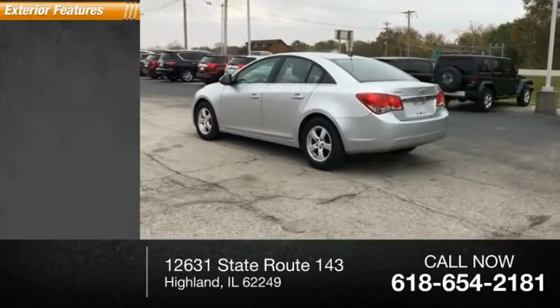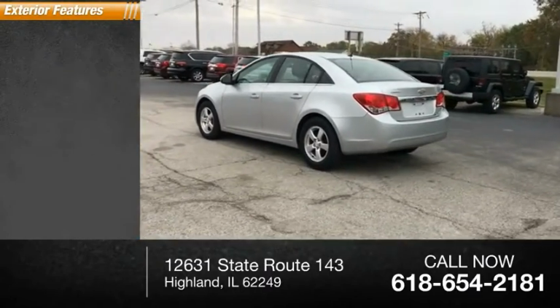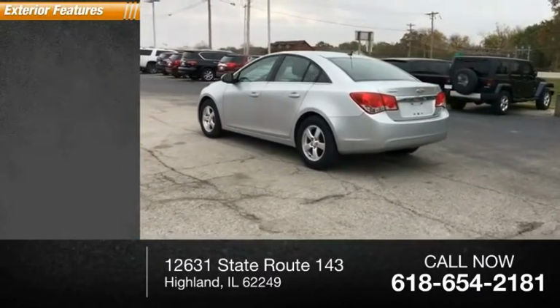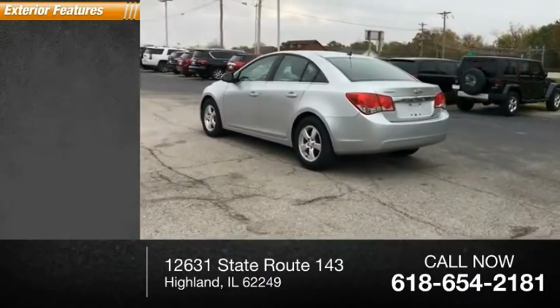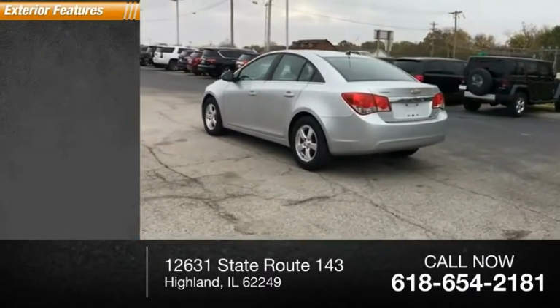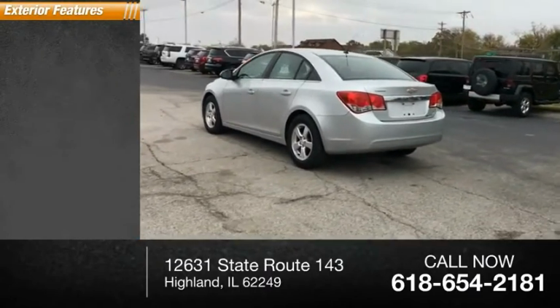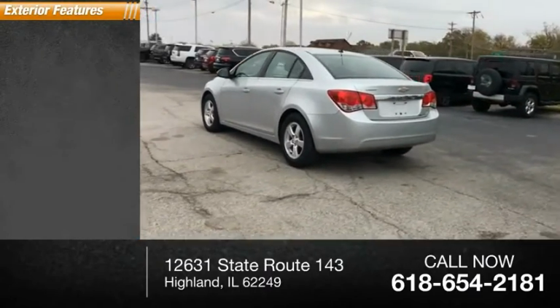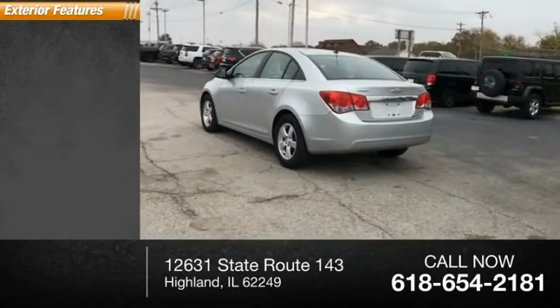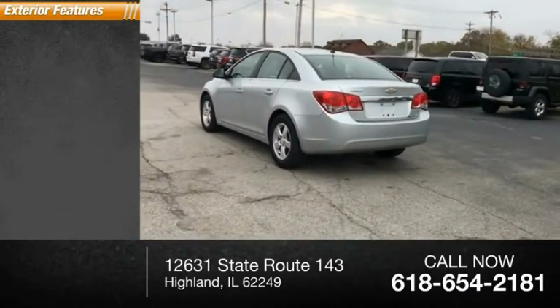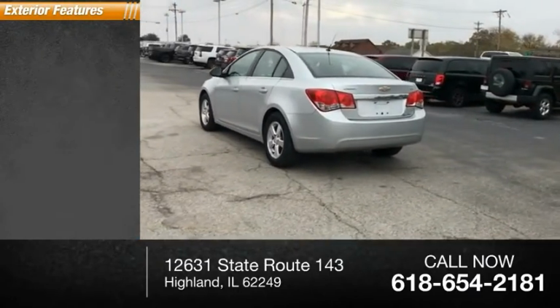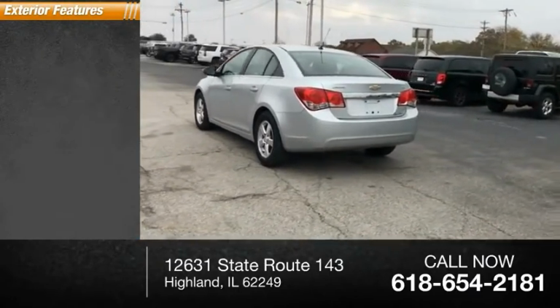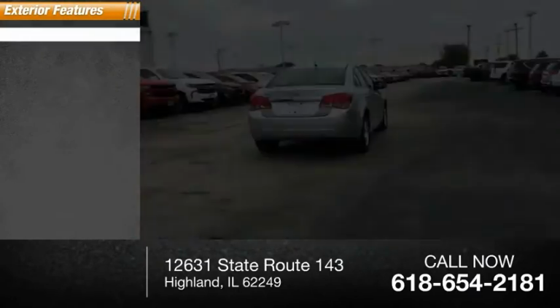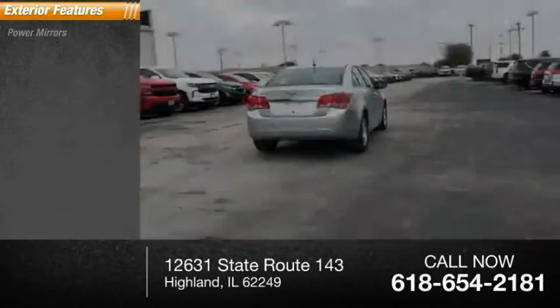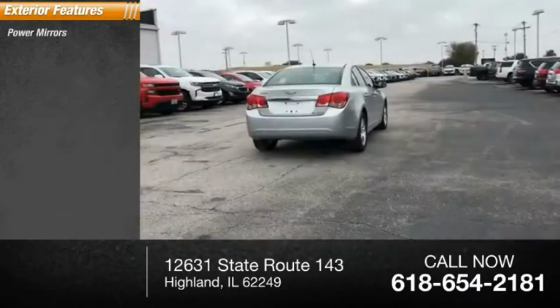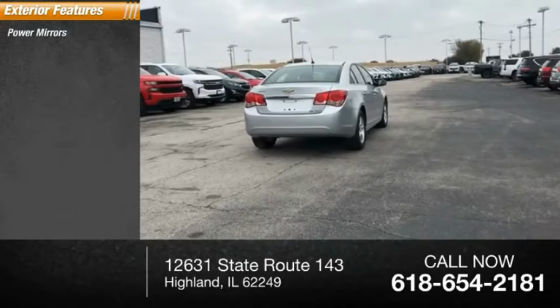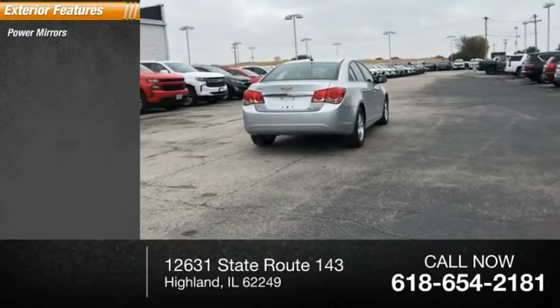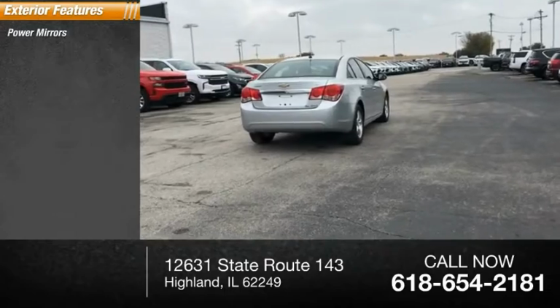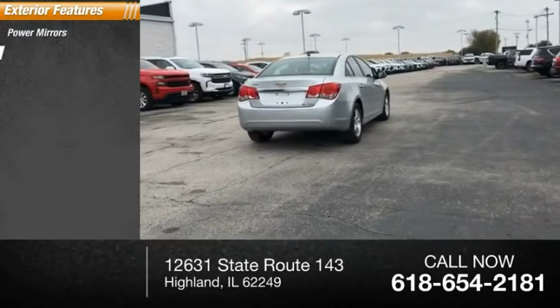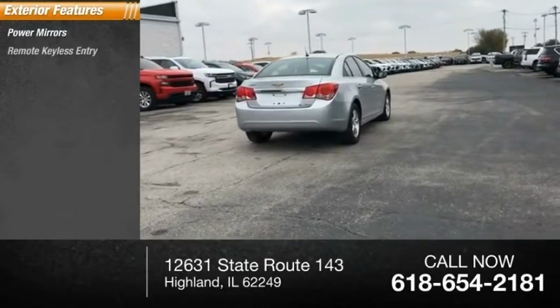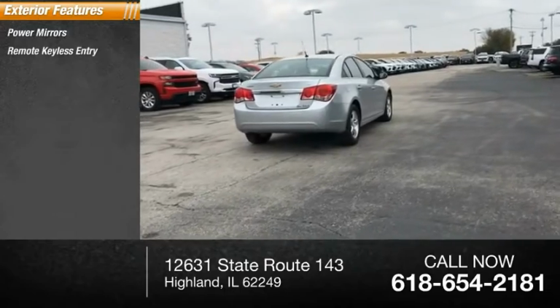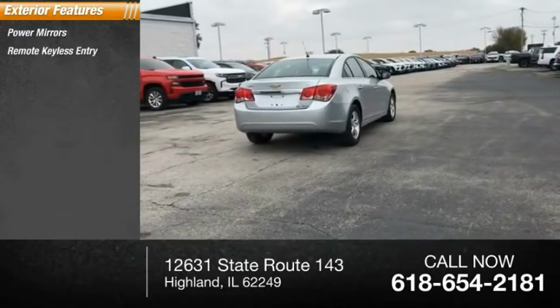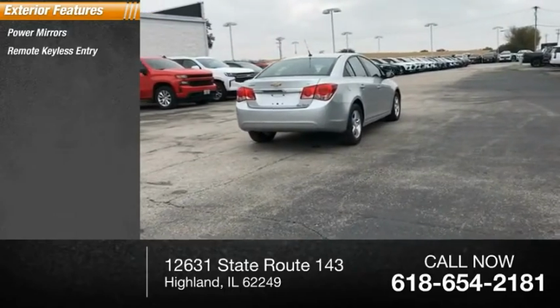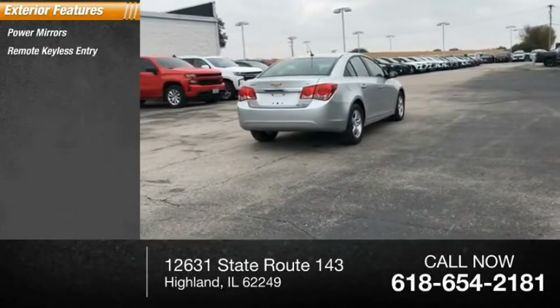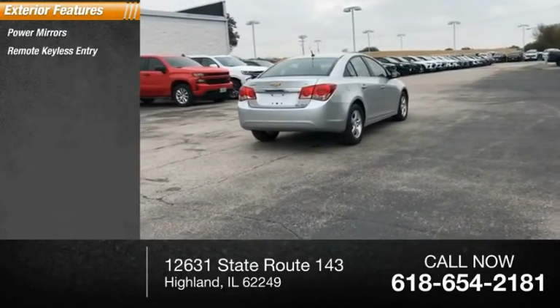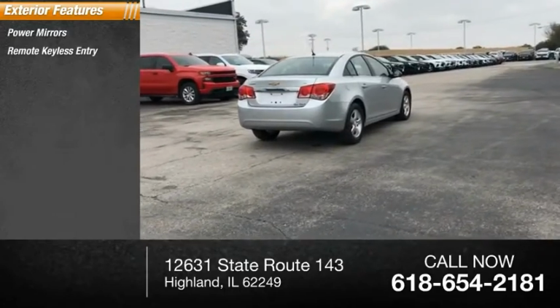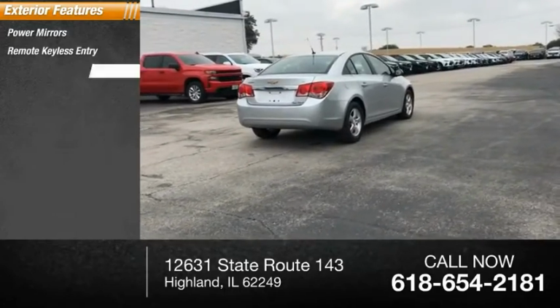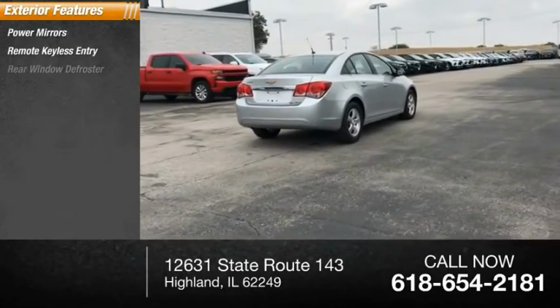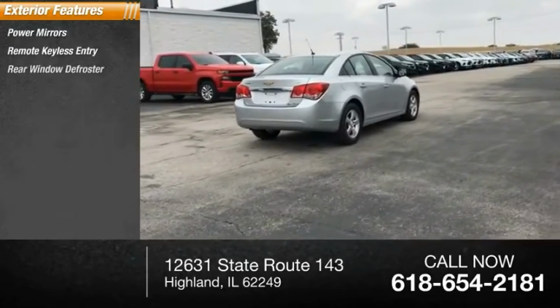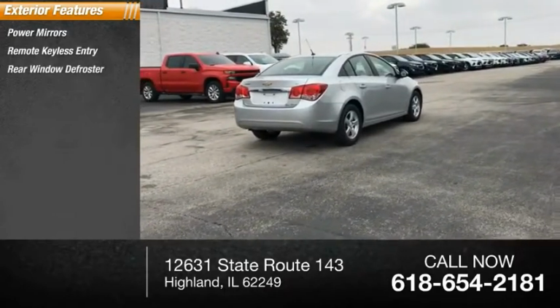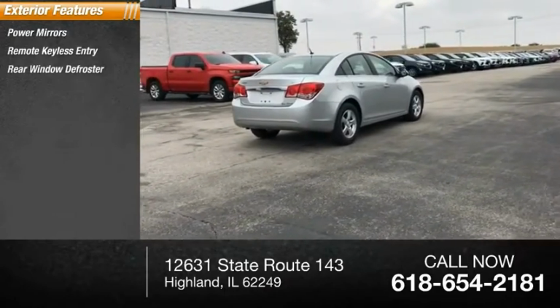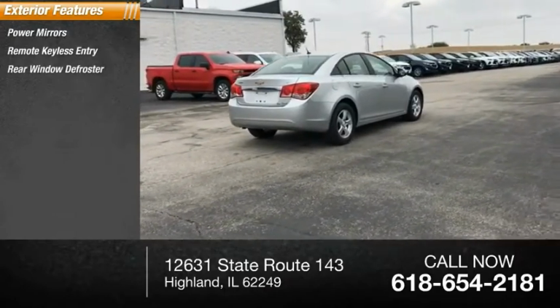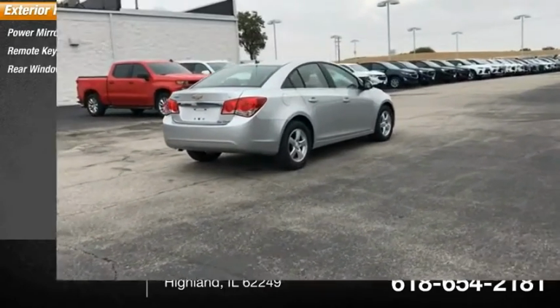Here are some of this vehicle's great options: power mirrors, remote keyless entry, rear window defroster.